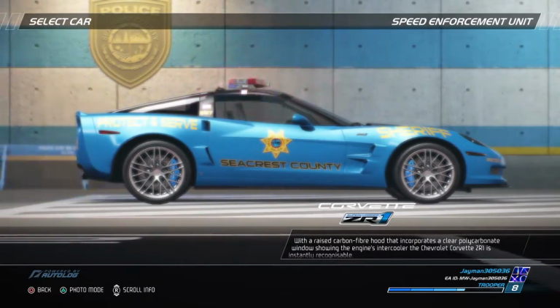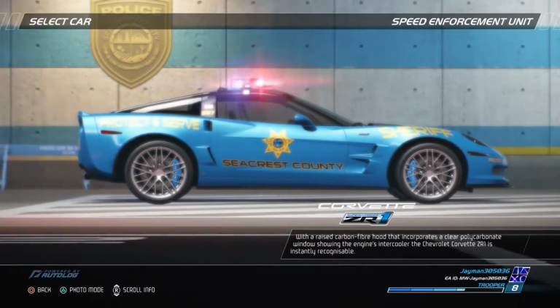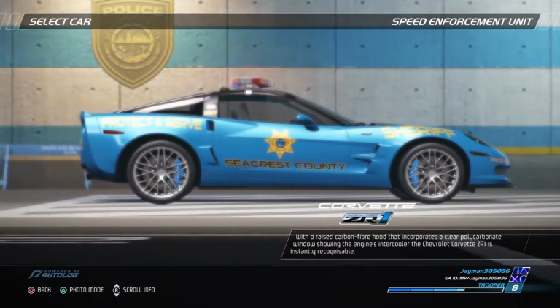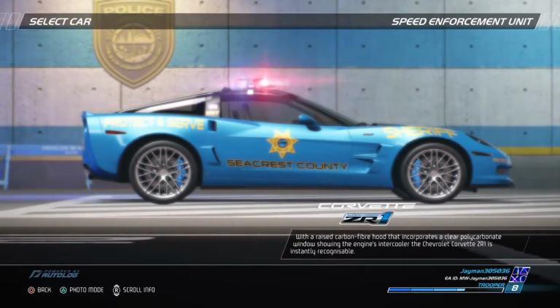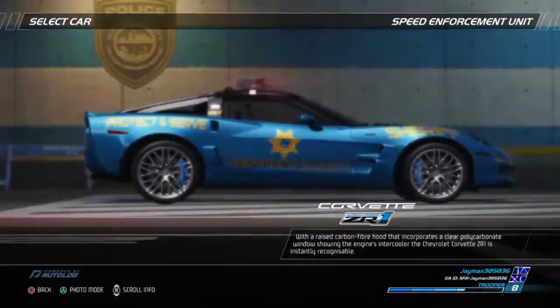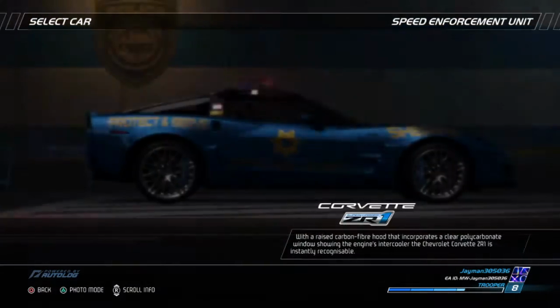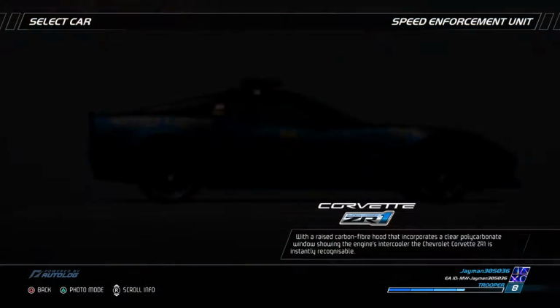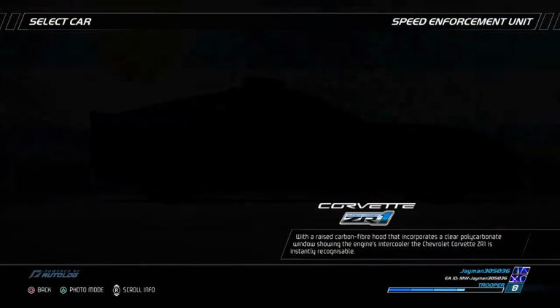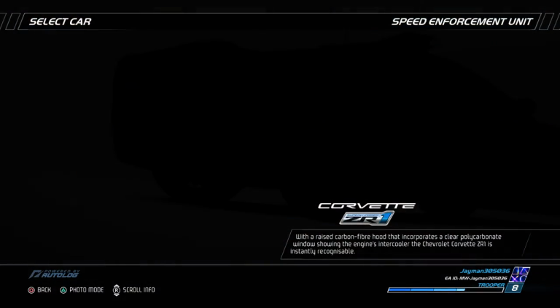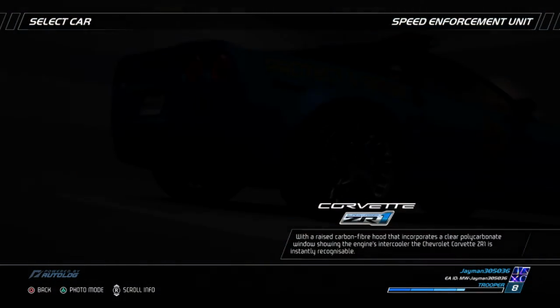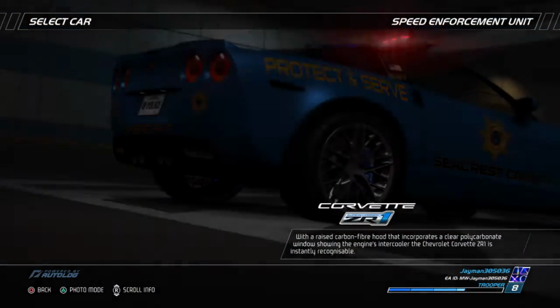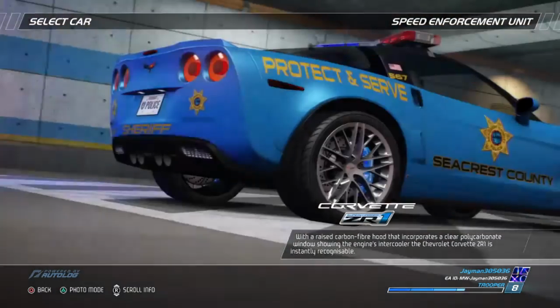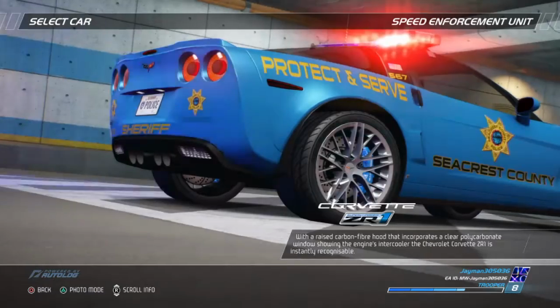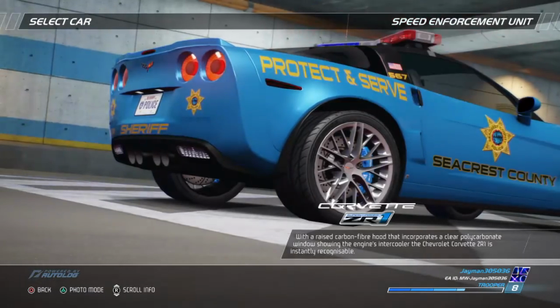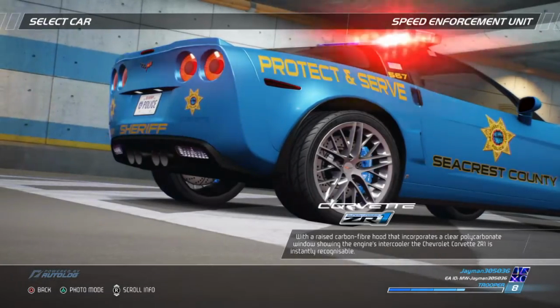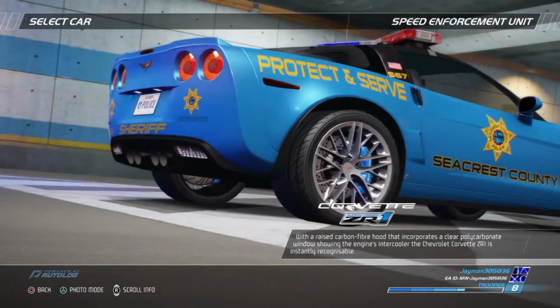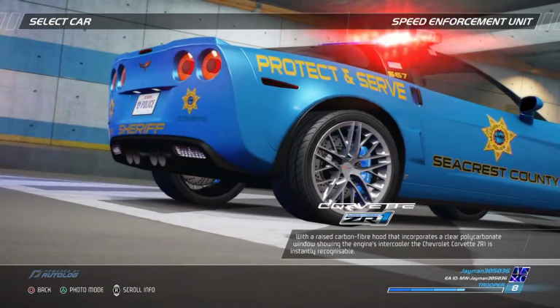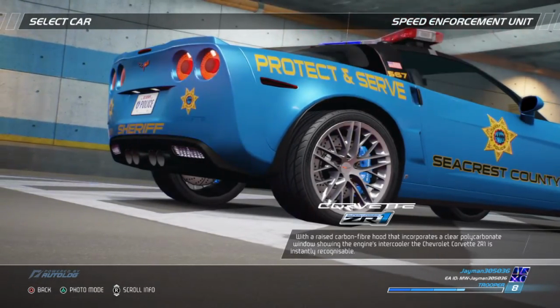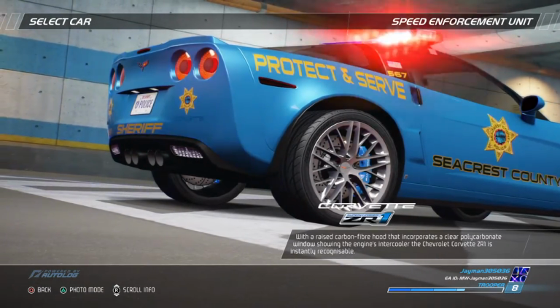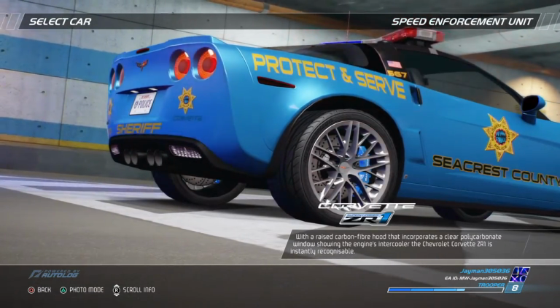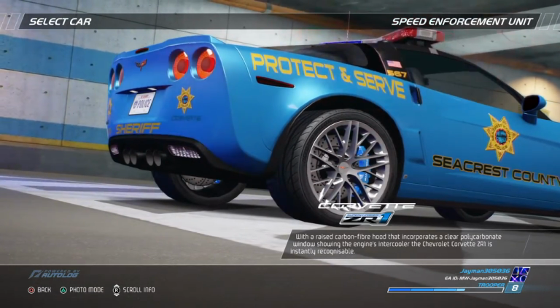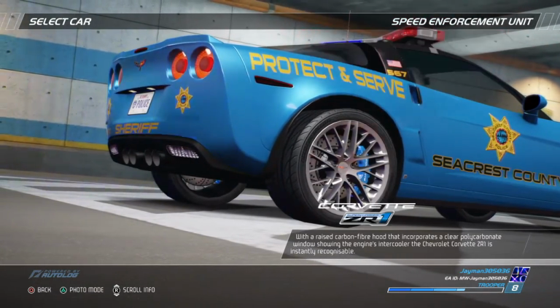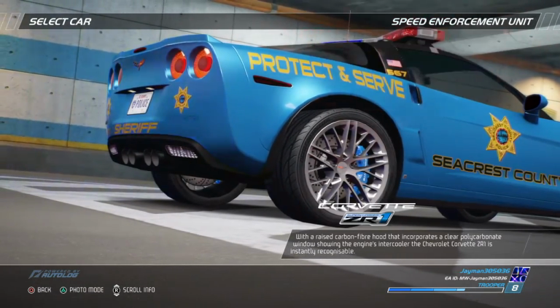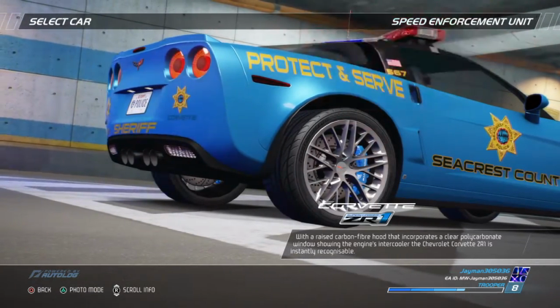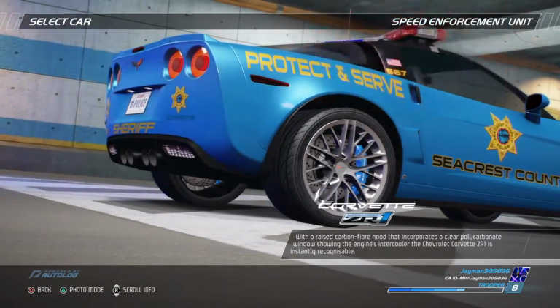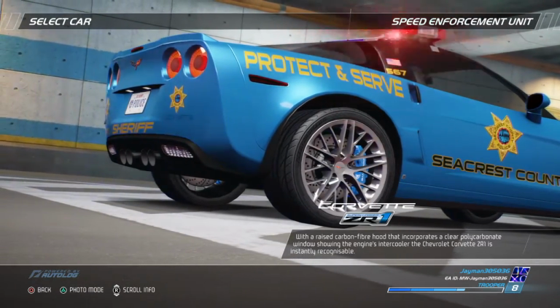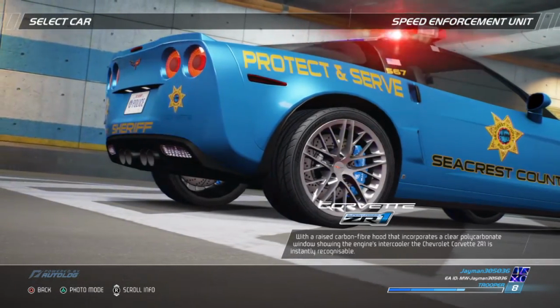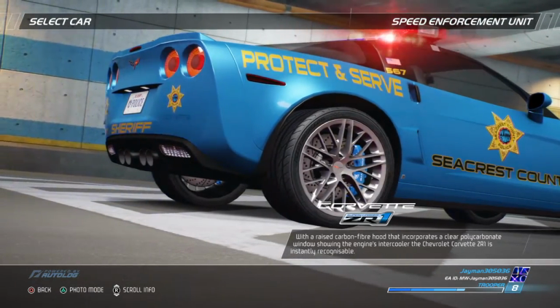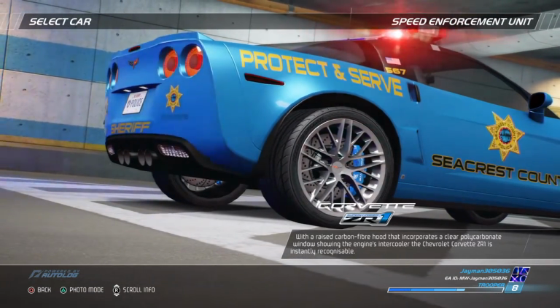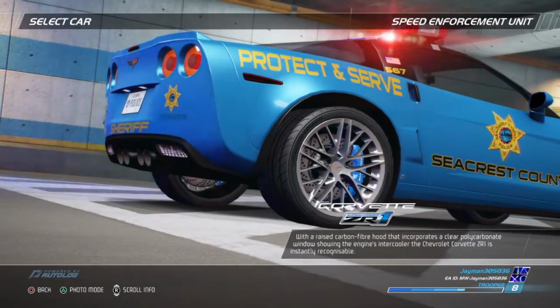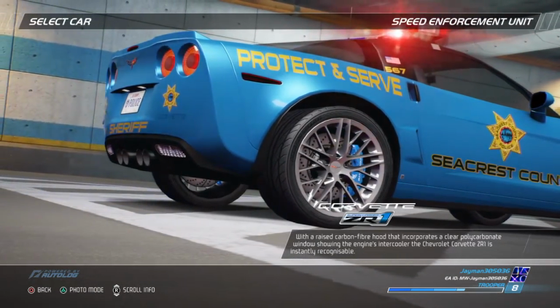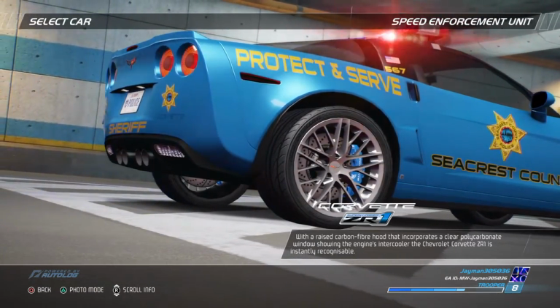With a raised carbon fiber hood that incorporates a clear polycarbonate window showing the engine's intercooler, the Chevrolet Corvette ZR1 is instantly recognizable.